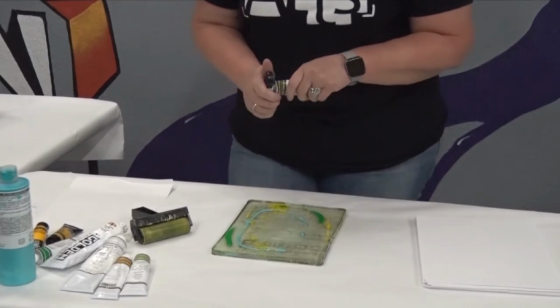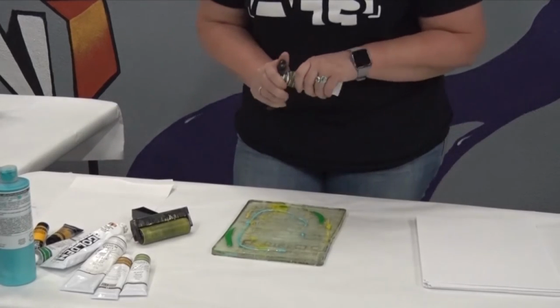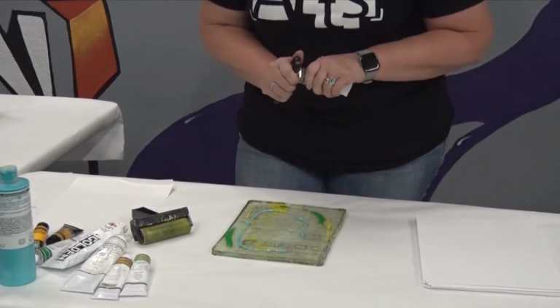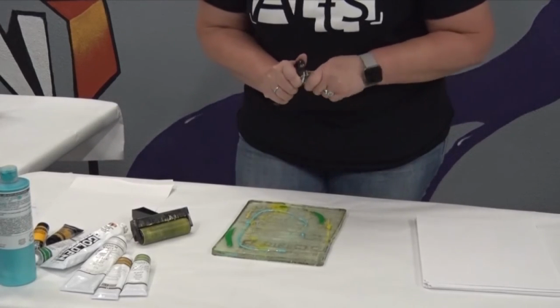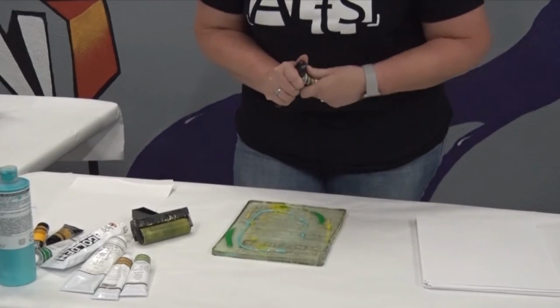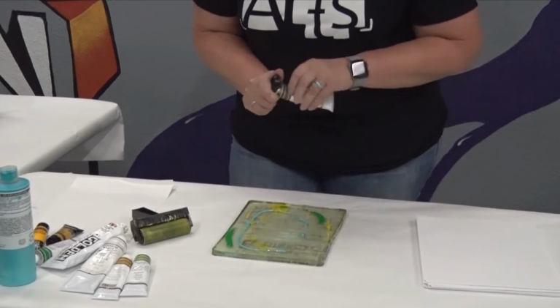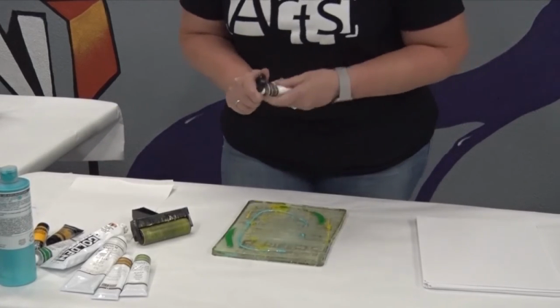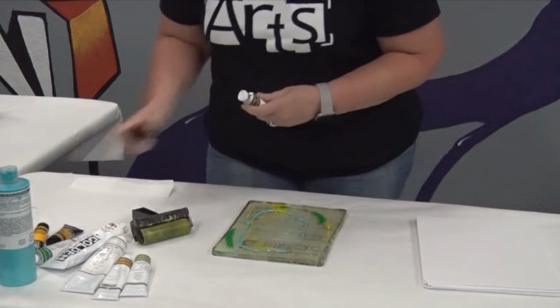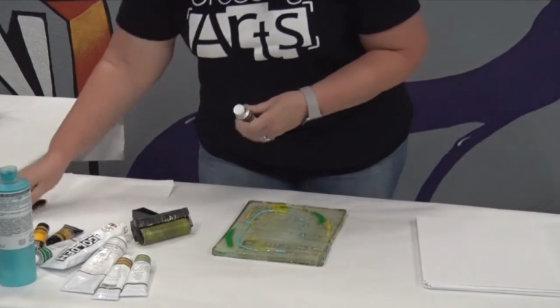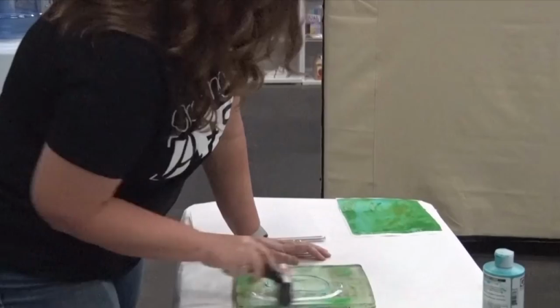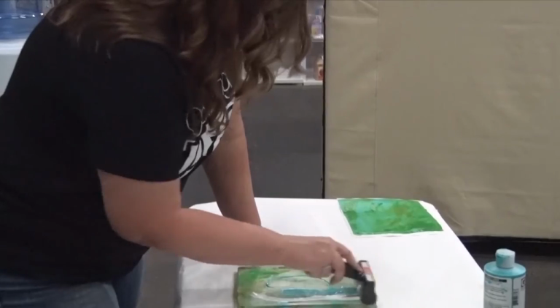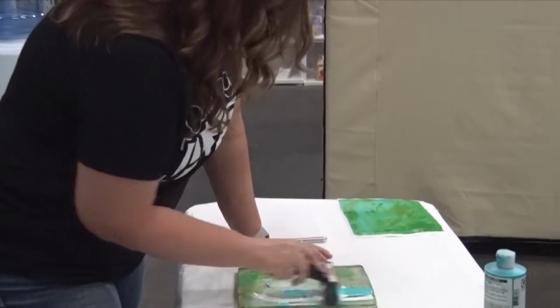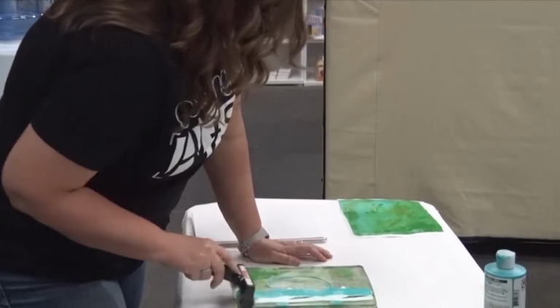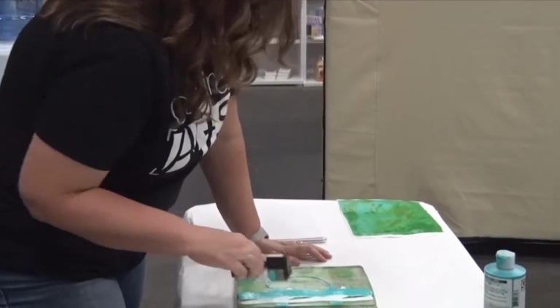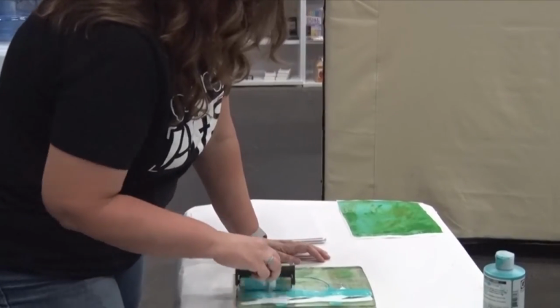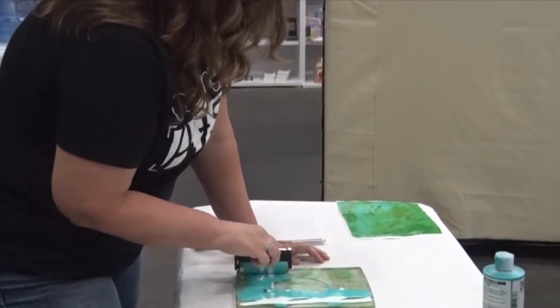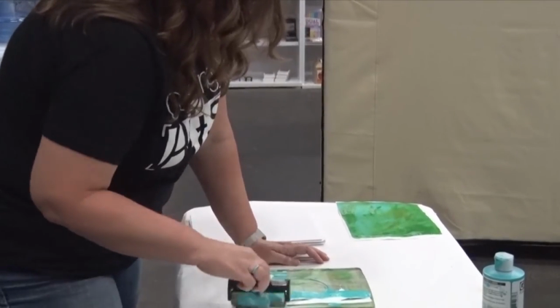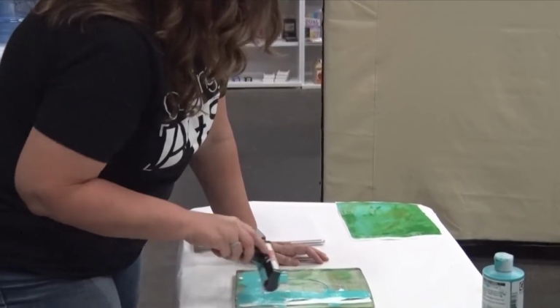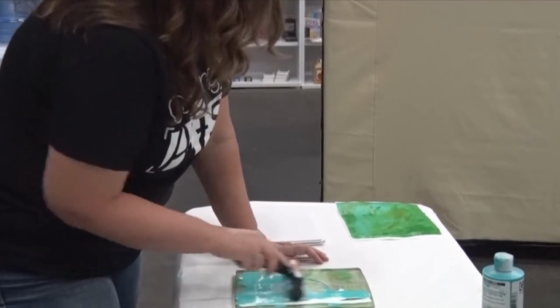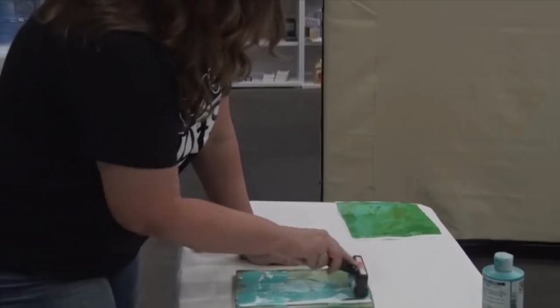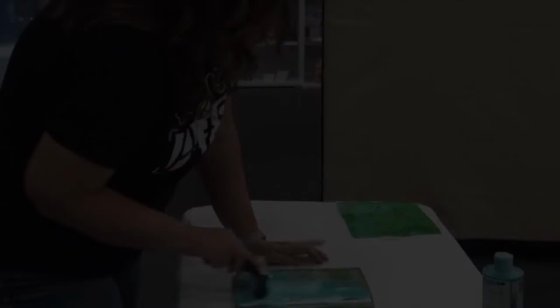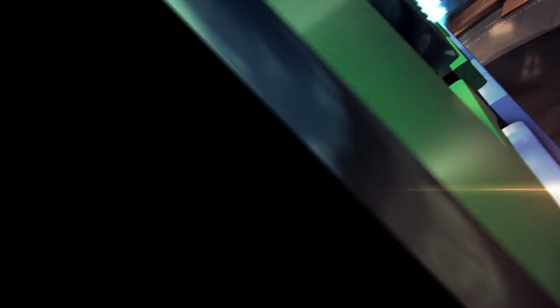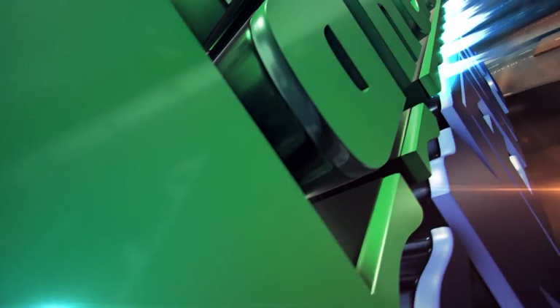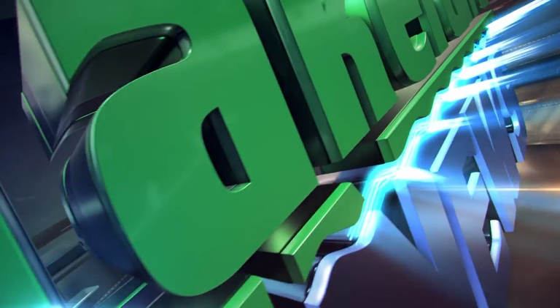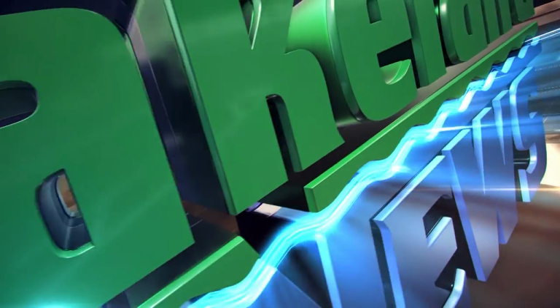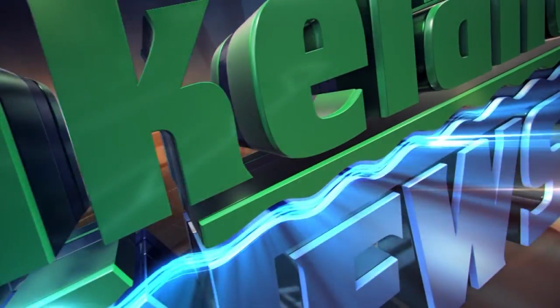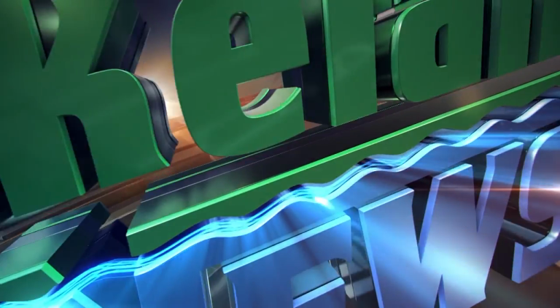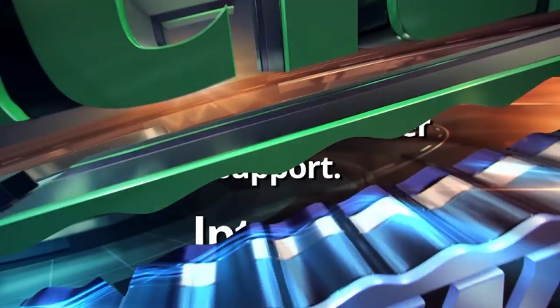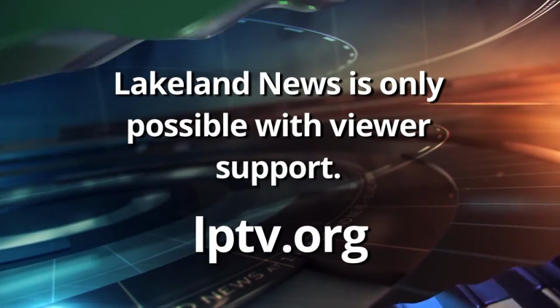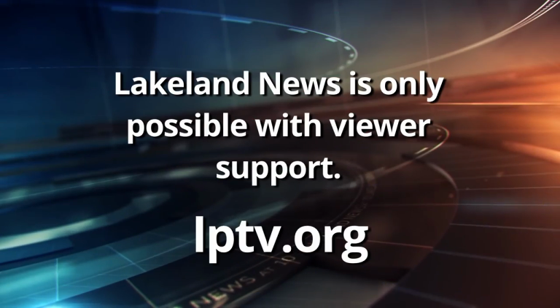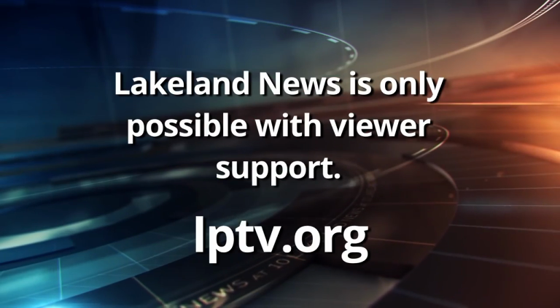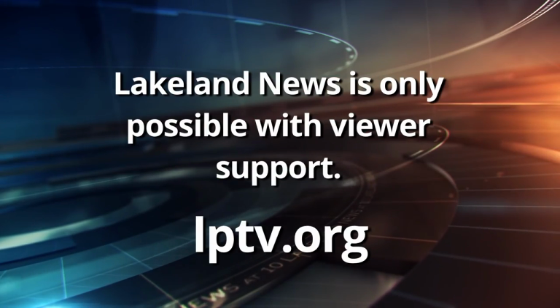Reporting in Brainerd with this week's In Focus, Hanke Hazelton, Lakeland News. Lakeland News is member-supported content. Please consider supporting Lakeland News today.